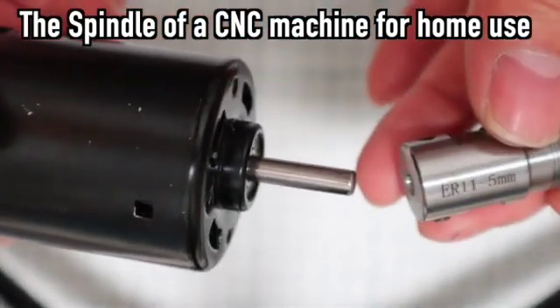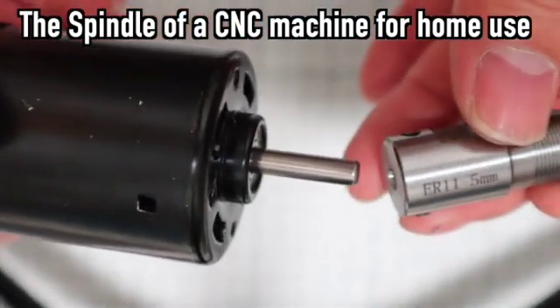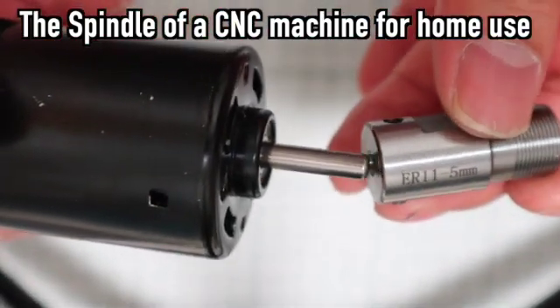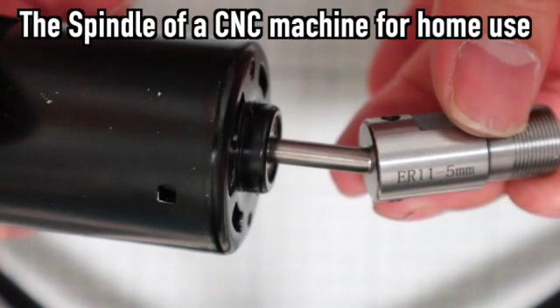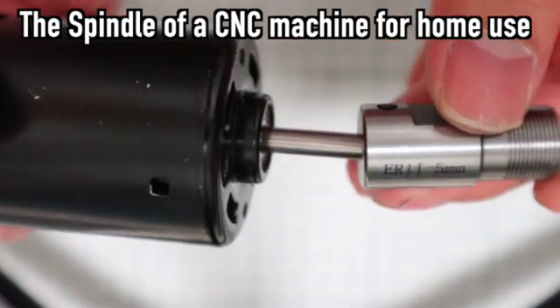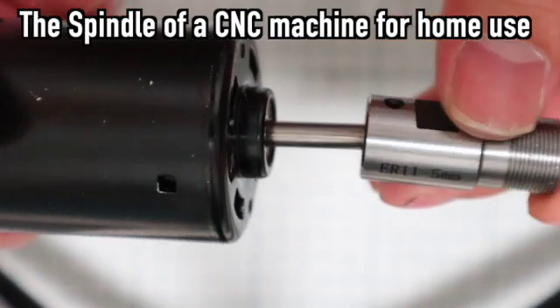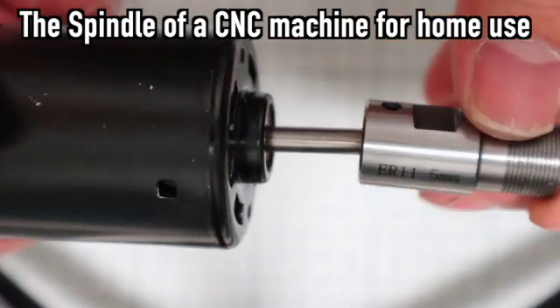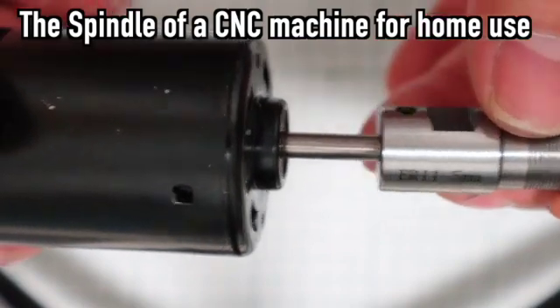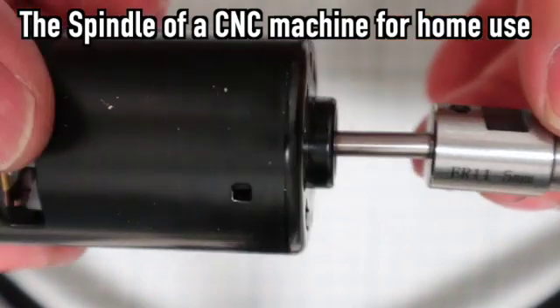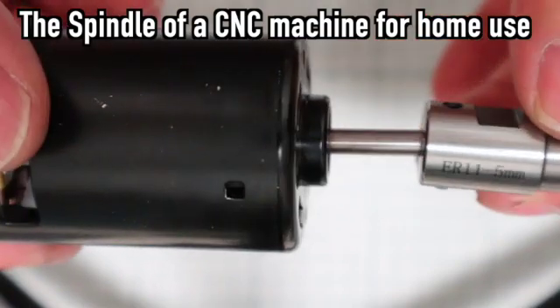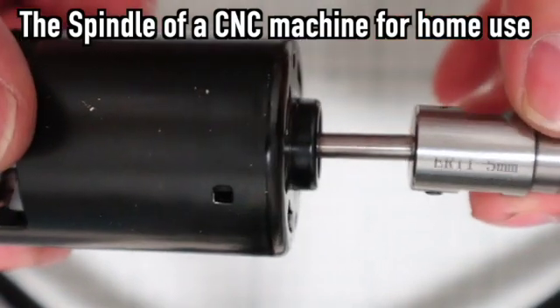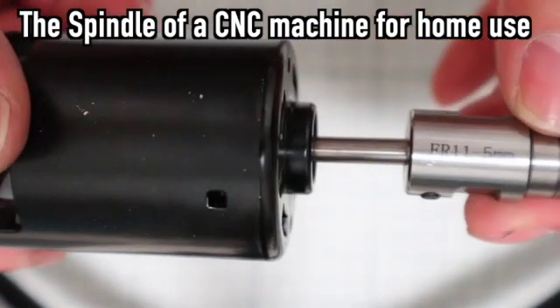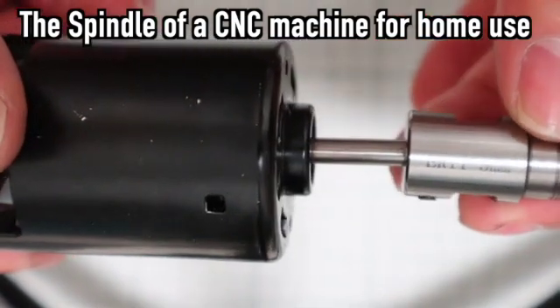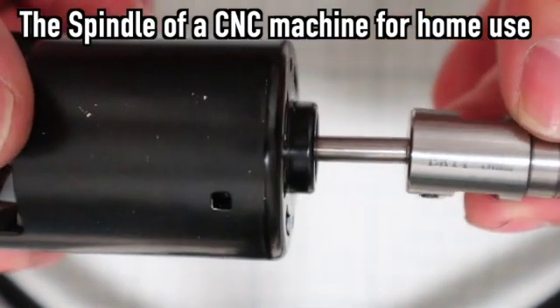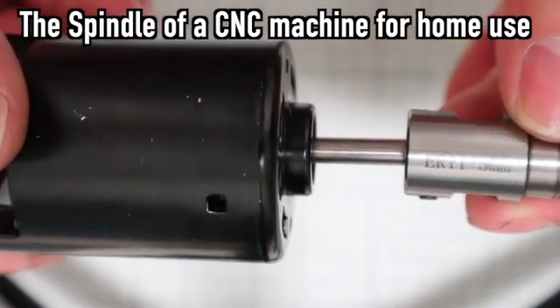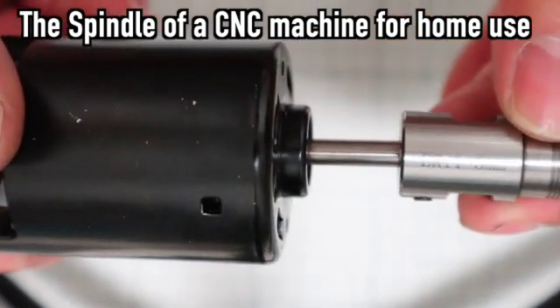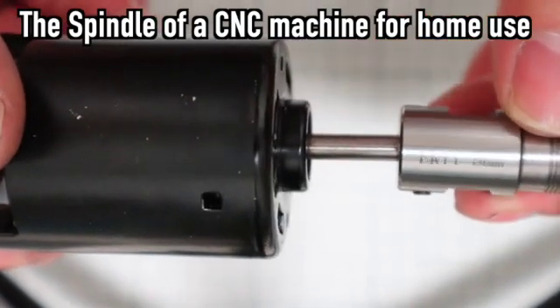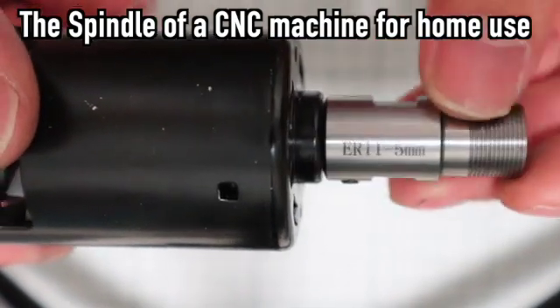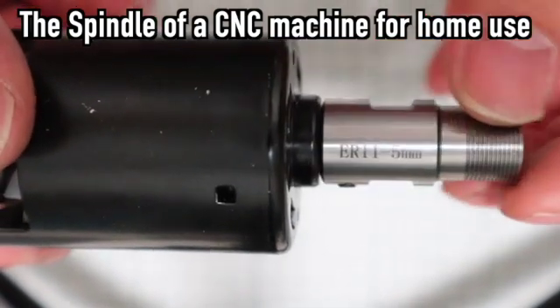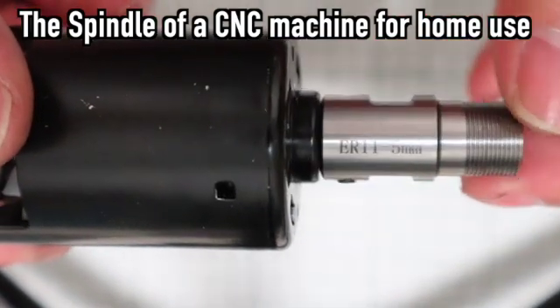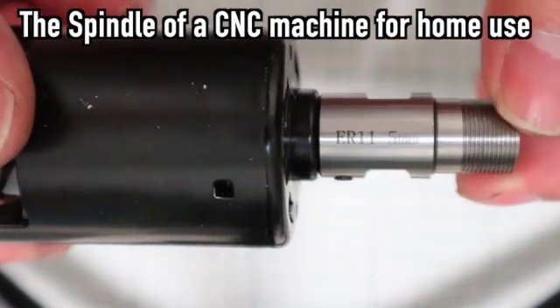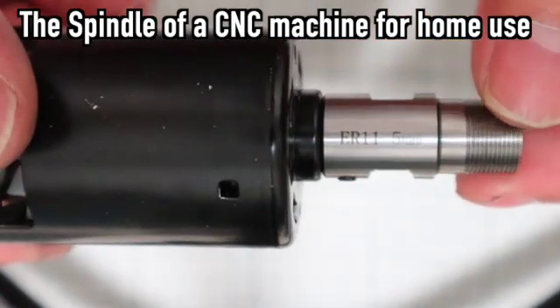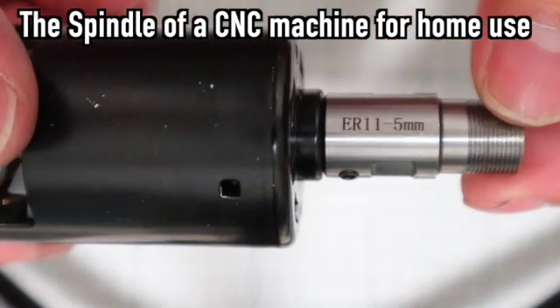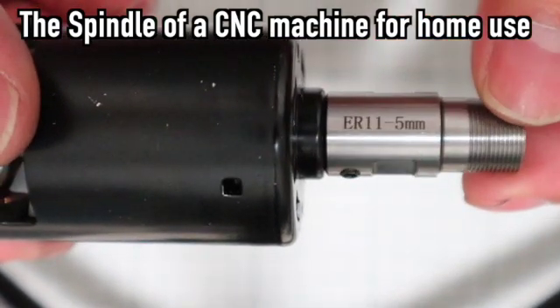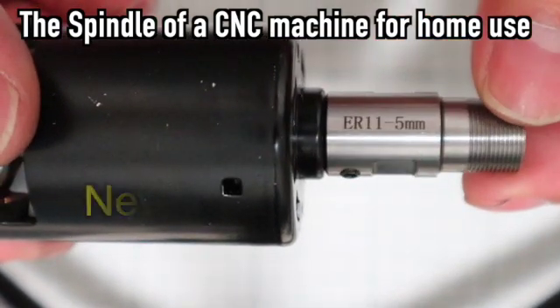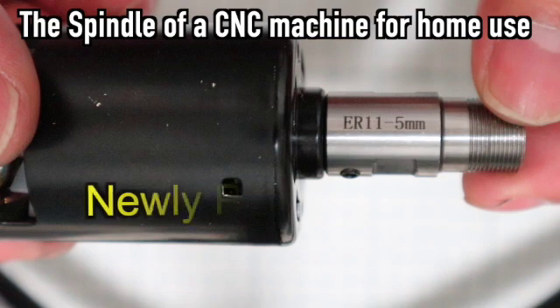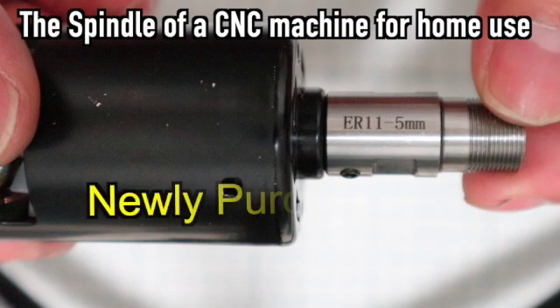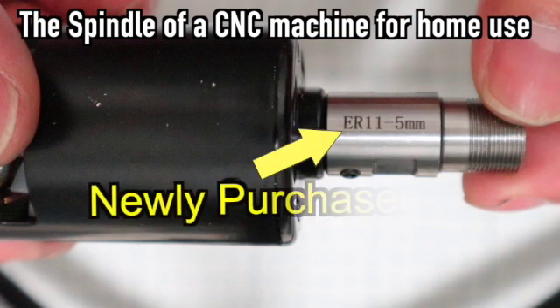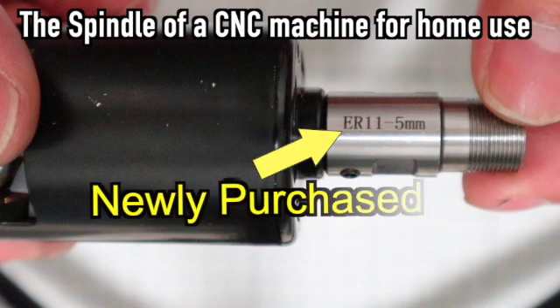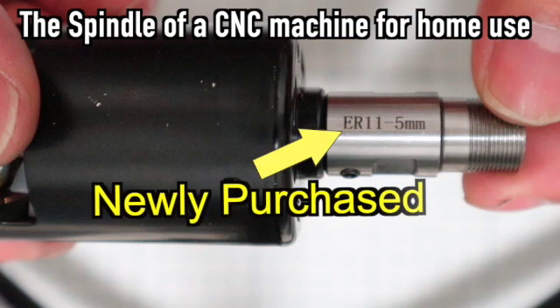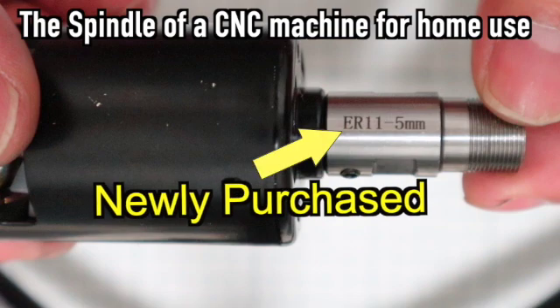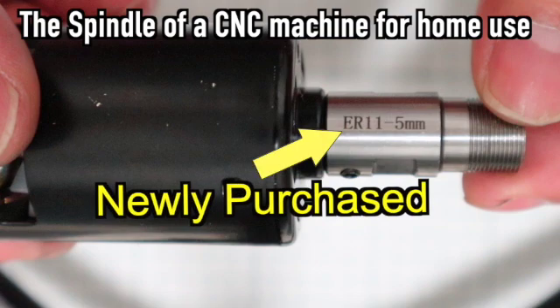Install the collet shaft to this spindle to install the end mill. This is one of the causes that reduce the accuracy and strength of the spindle.